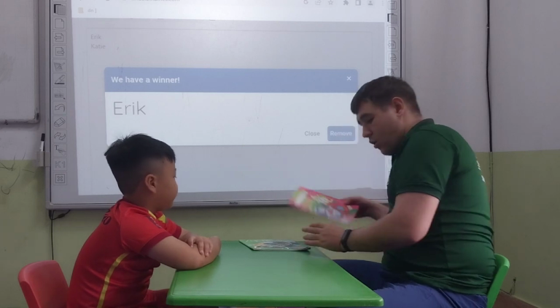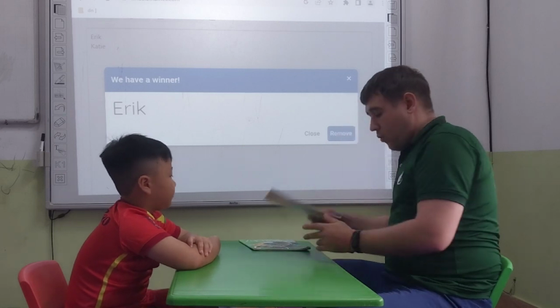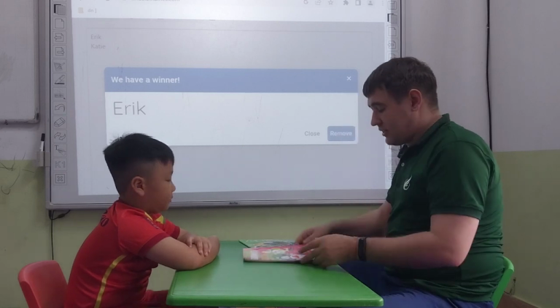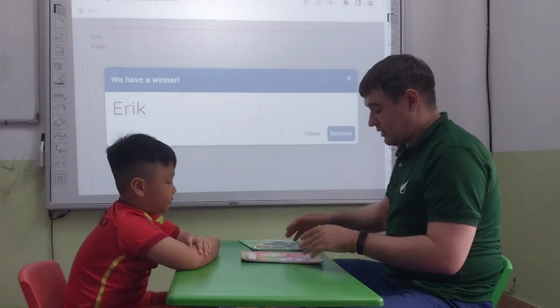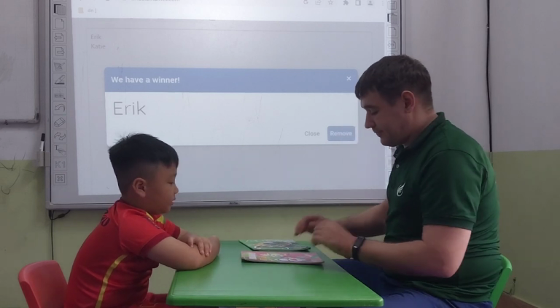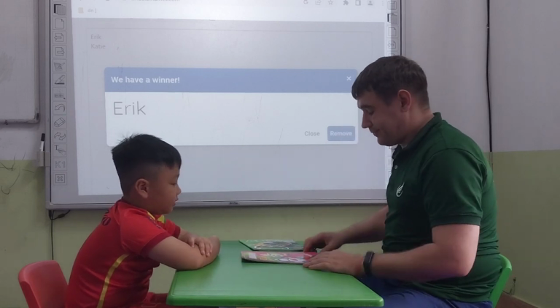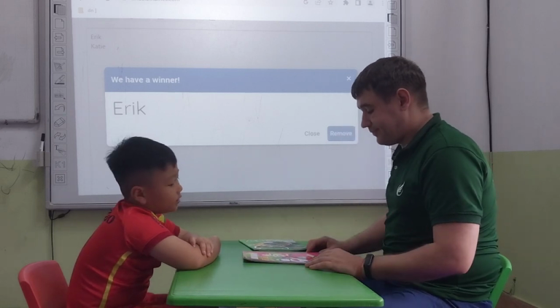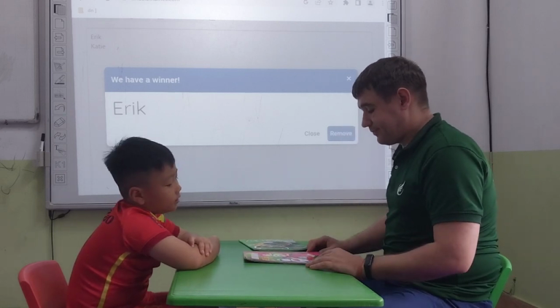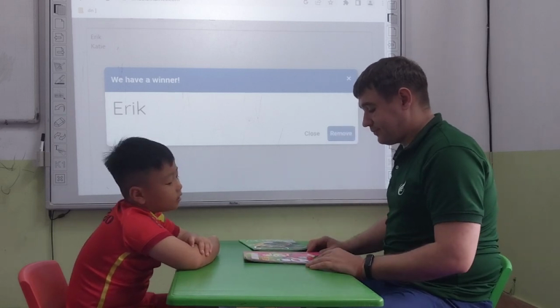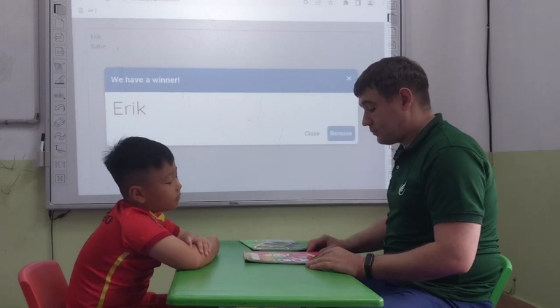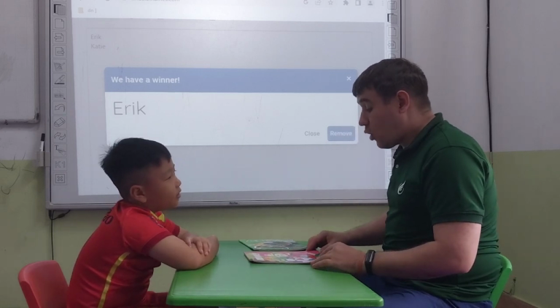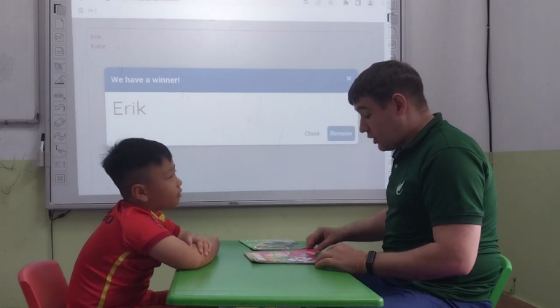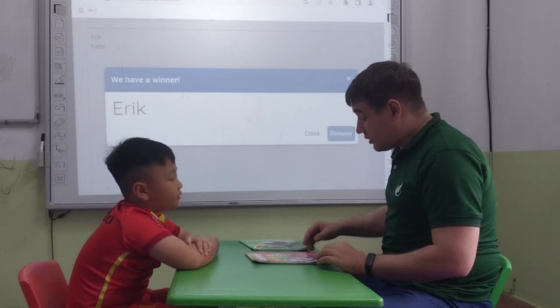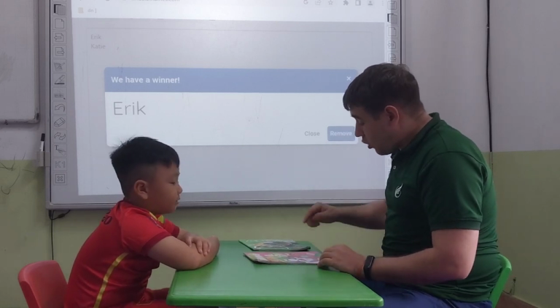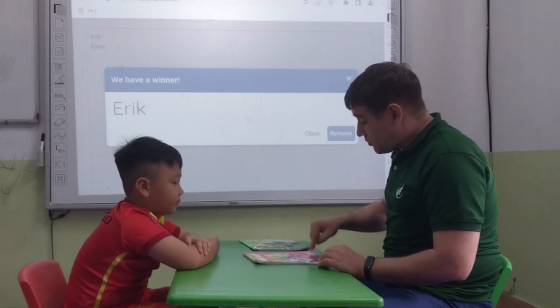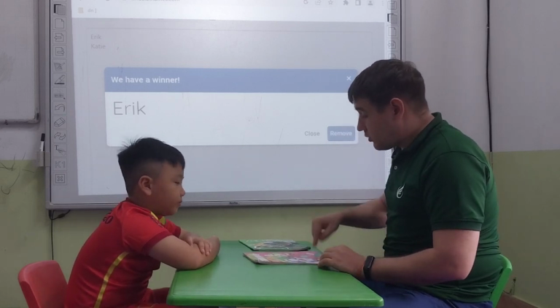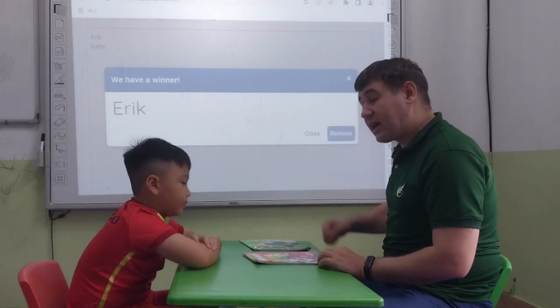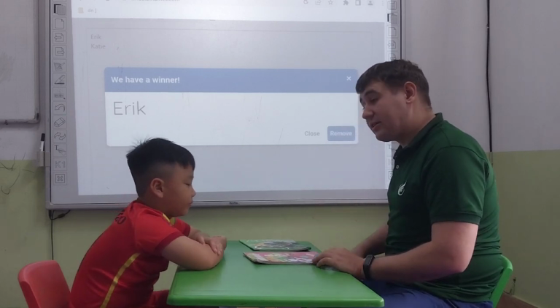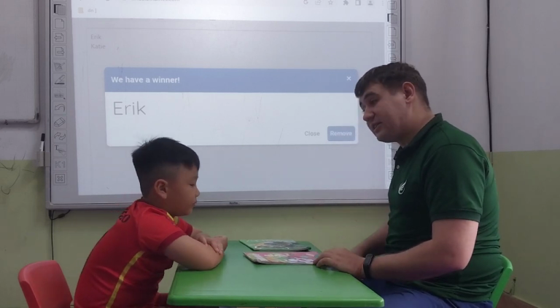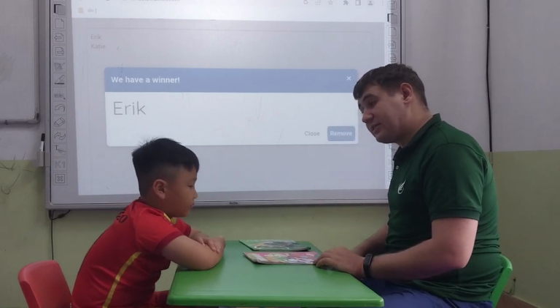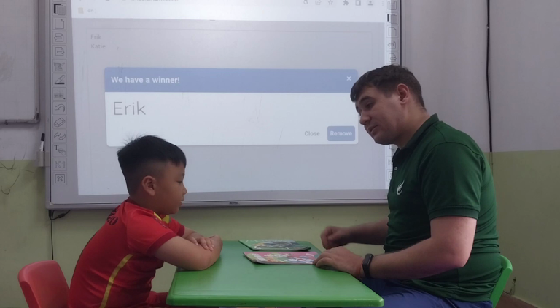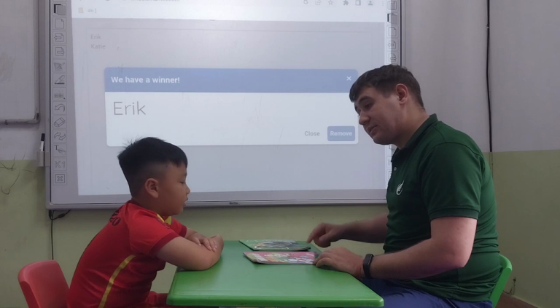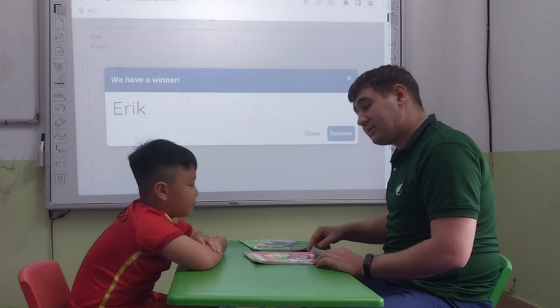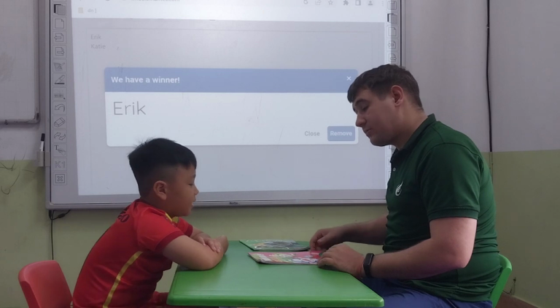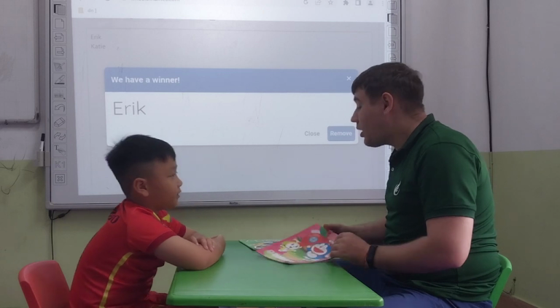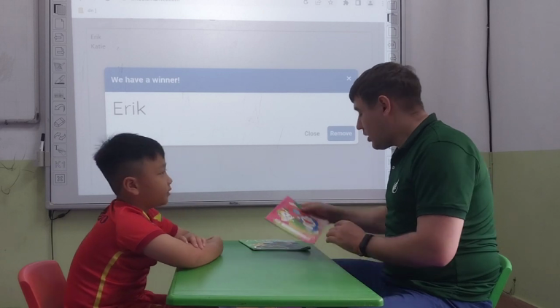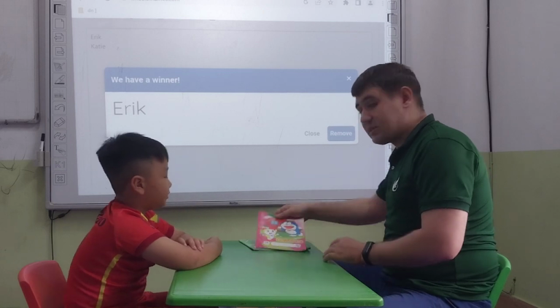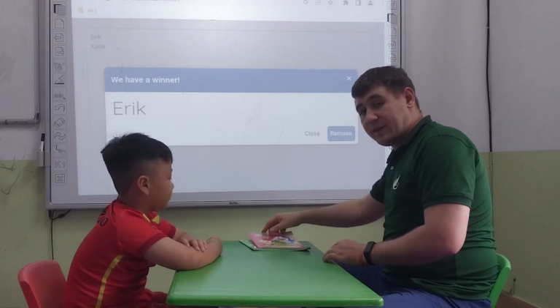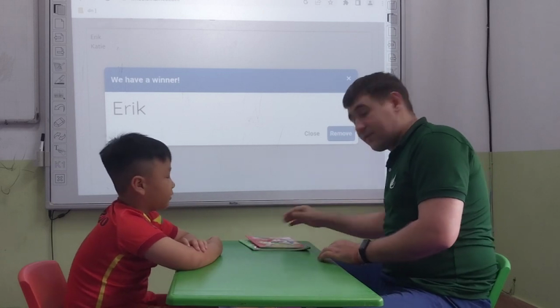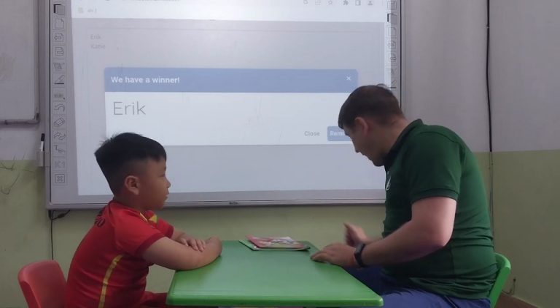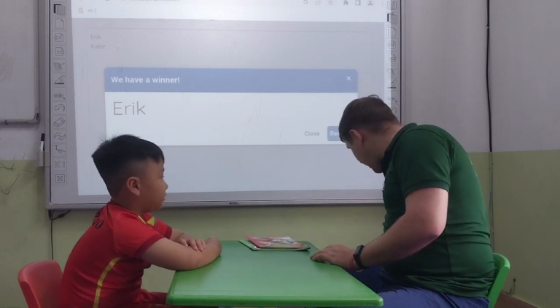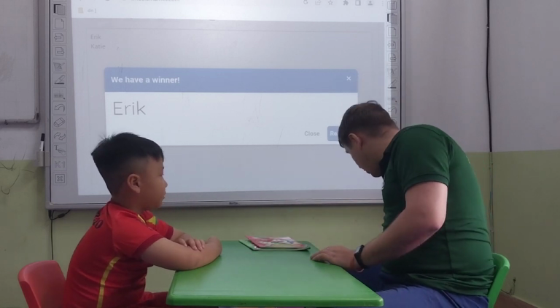What is it? It's a notebook. It's a notebook. What color is it? It's pink. It's pink. Very good.